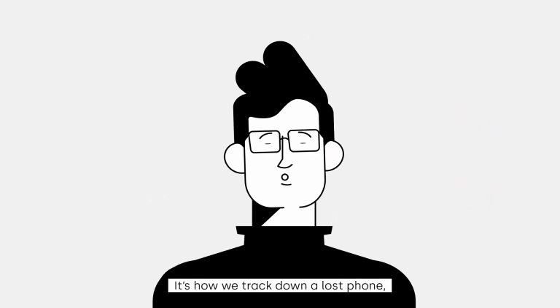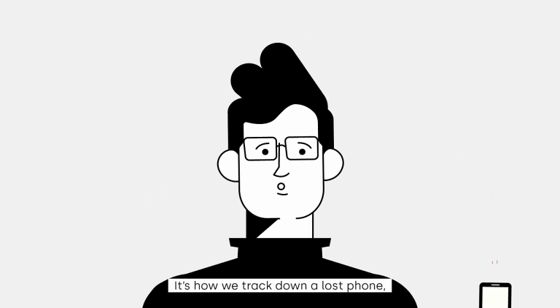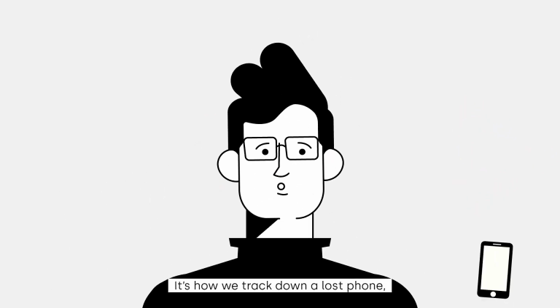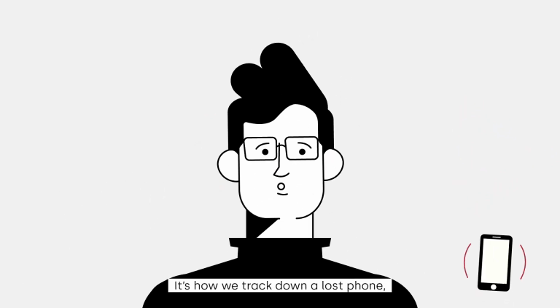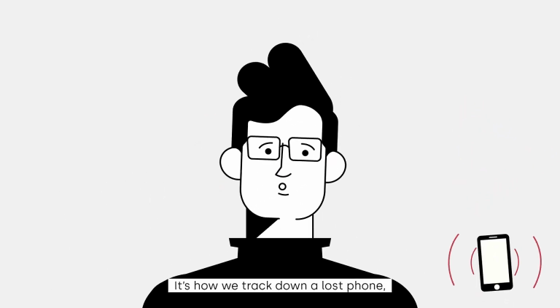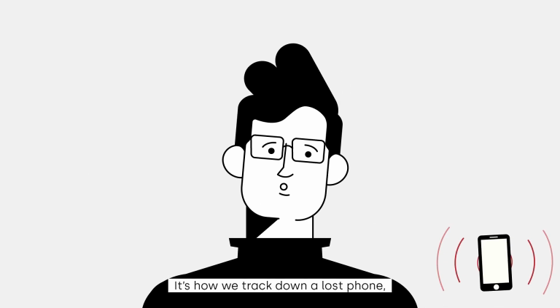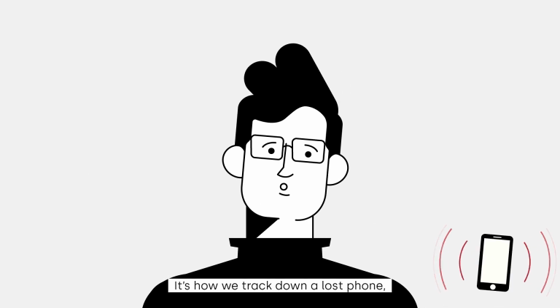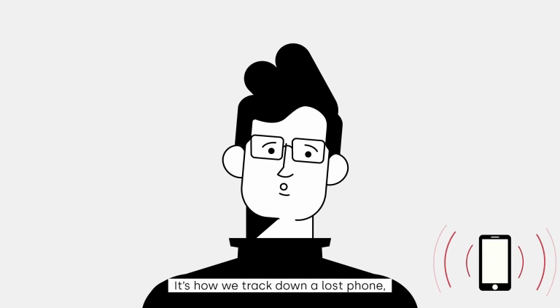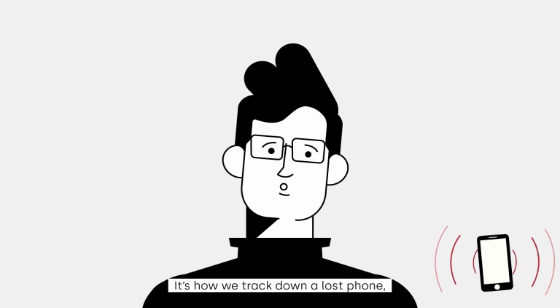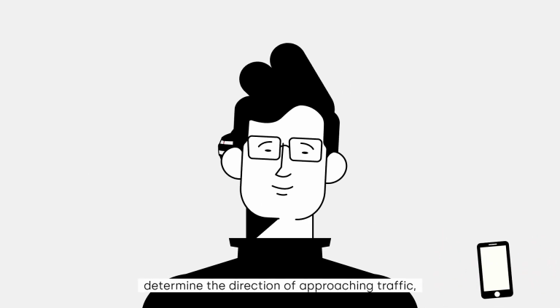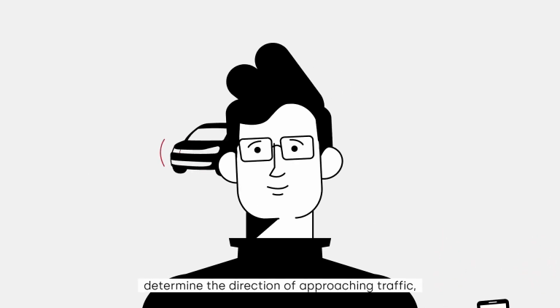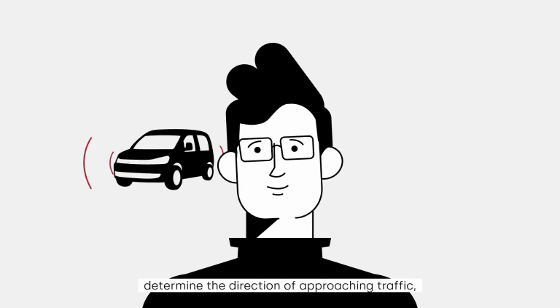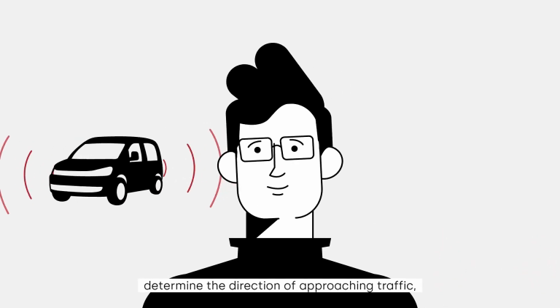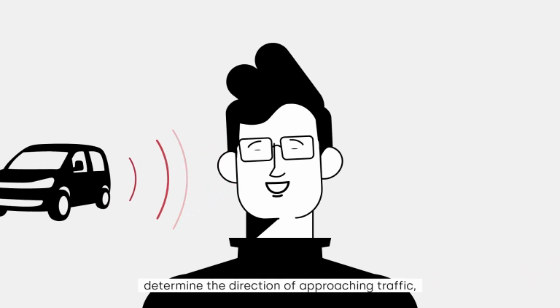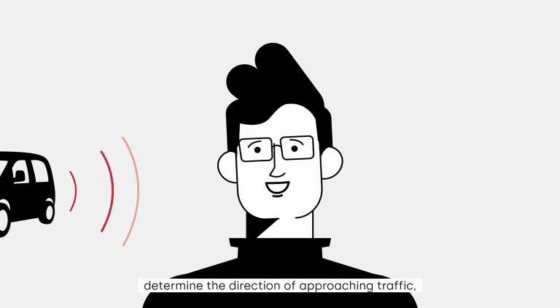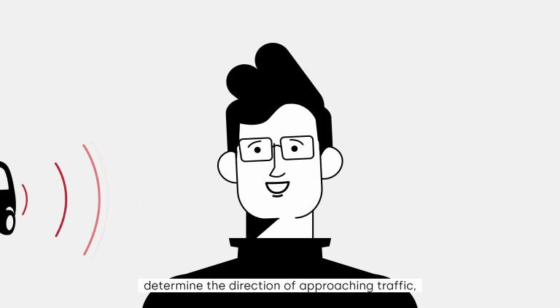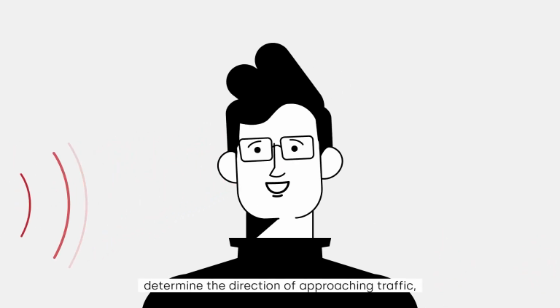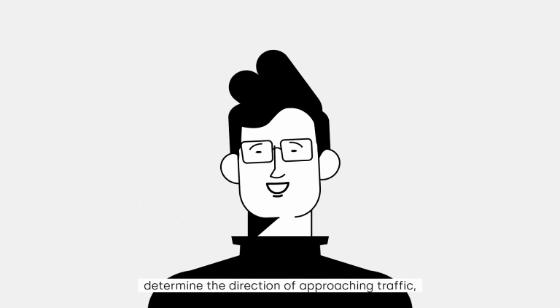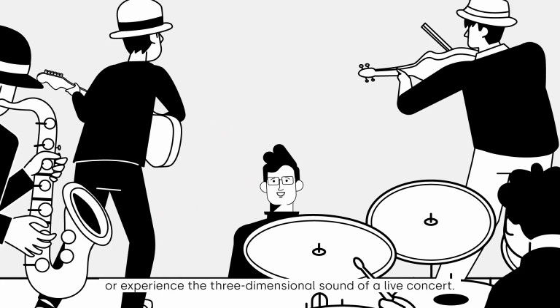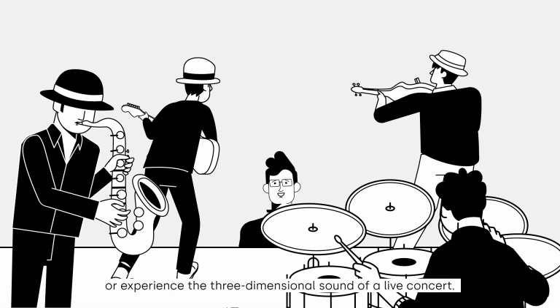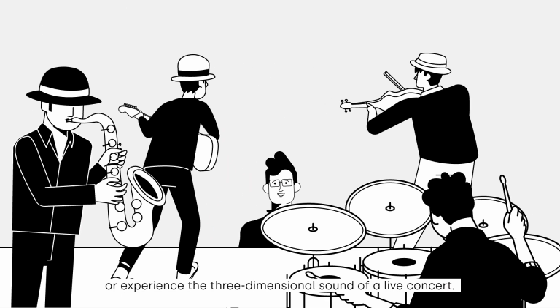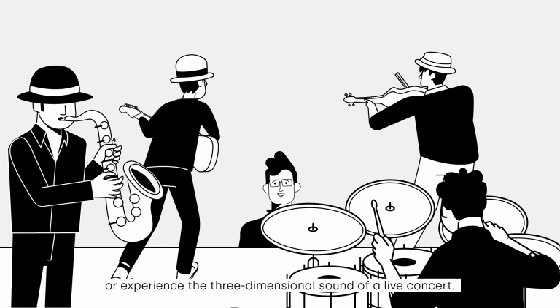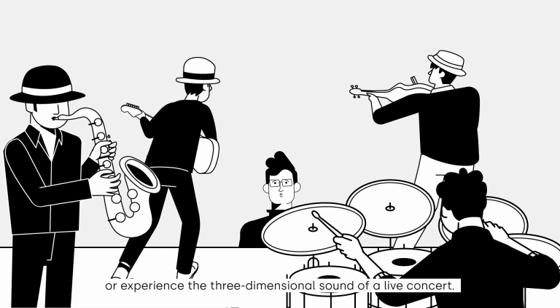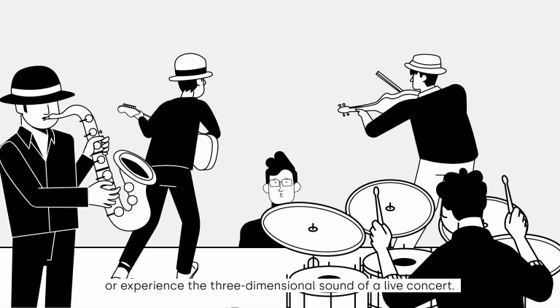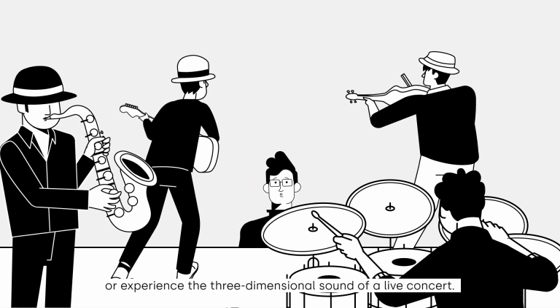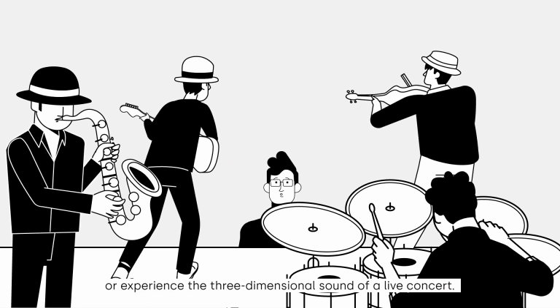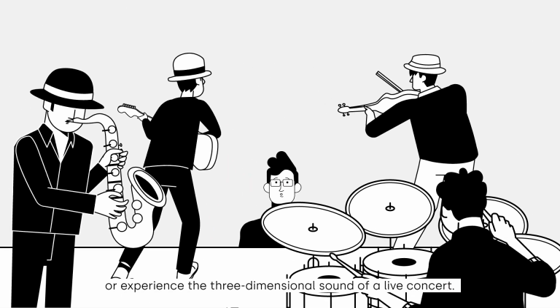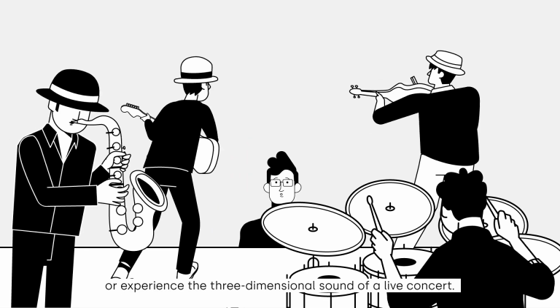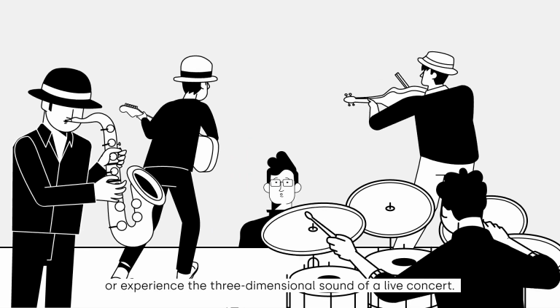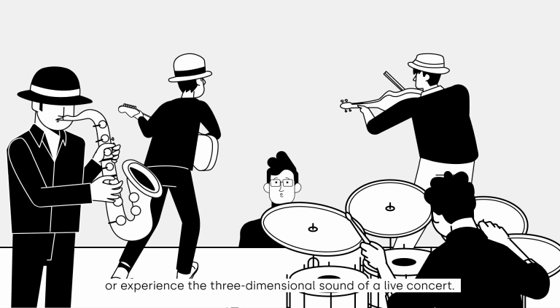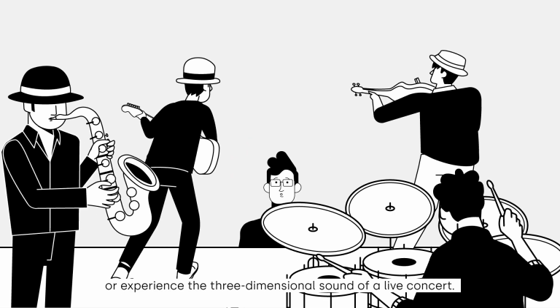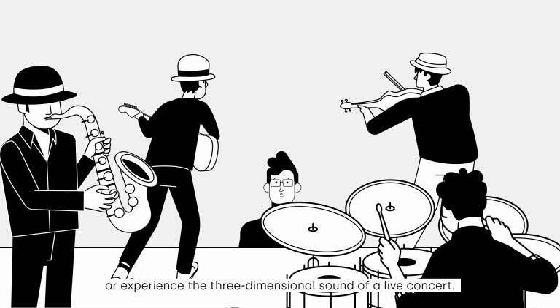It's how we track down a lost phone, determine the direction of approaching traffic, or experience the three-dimensional sound of a live concert.